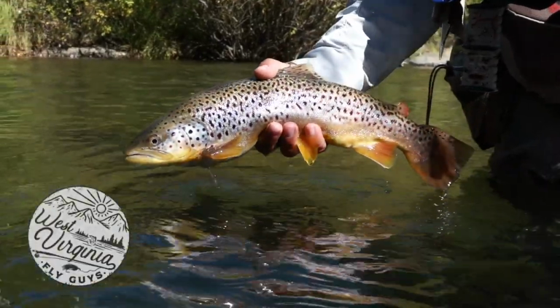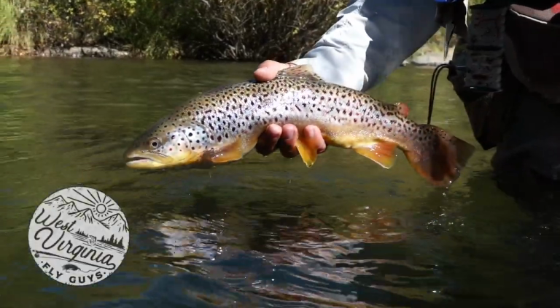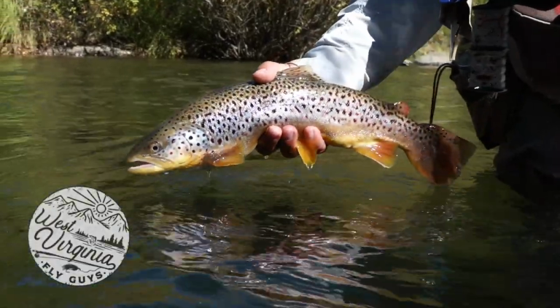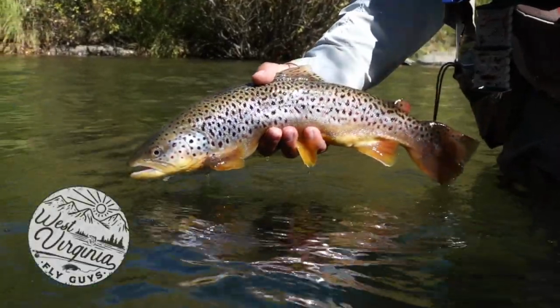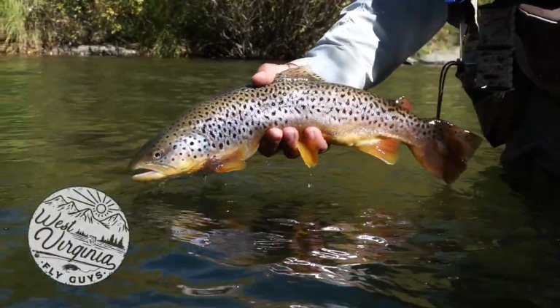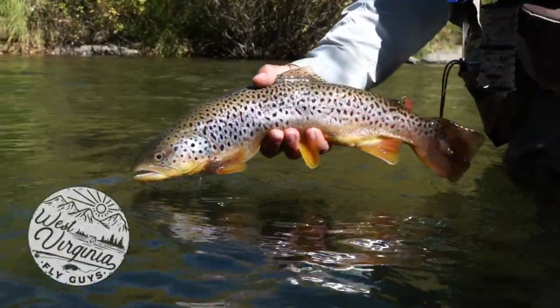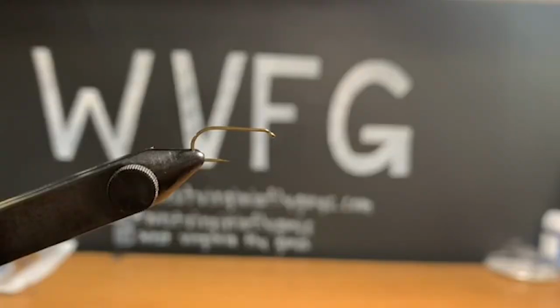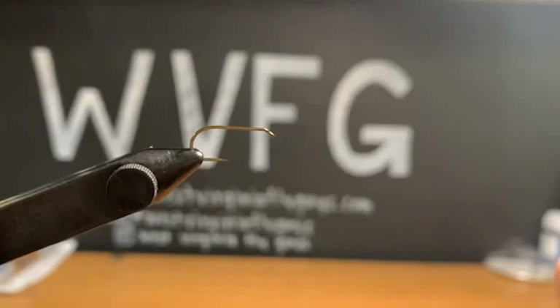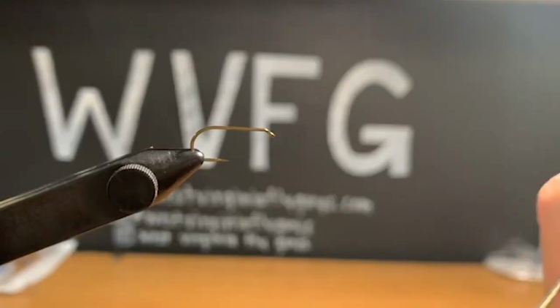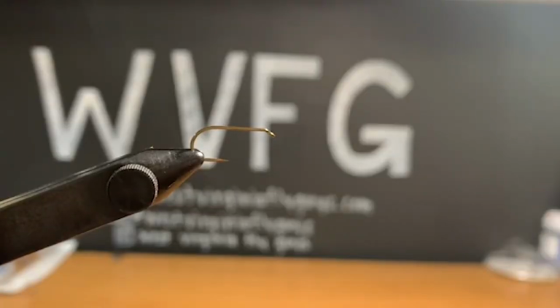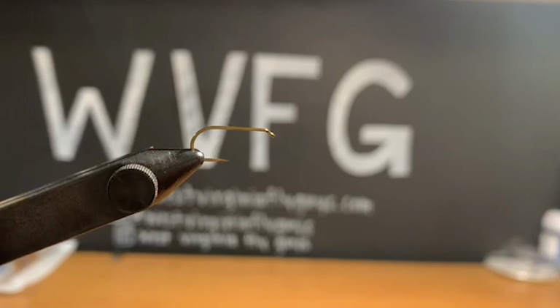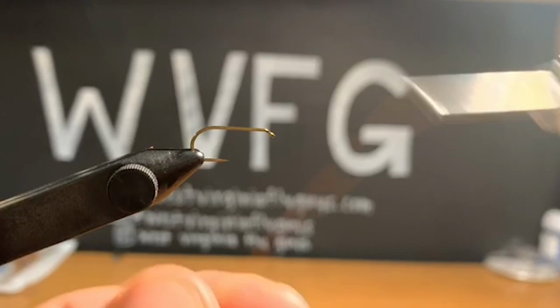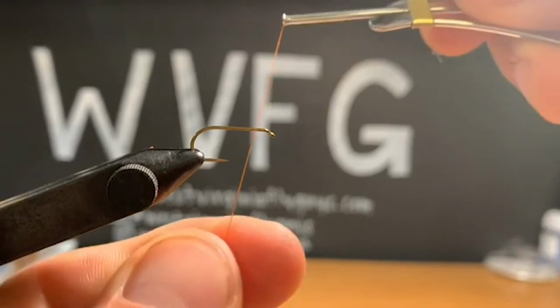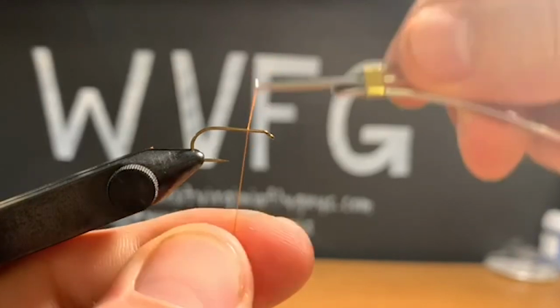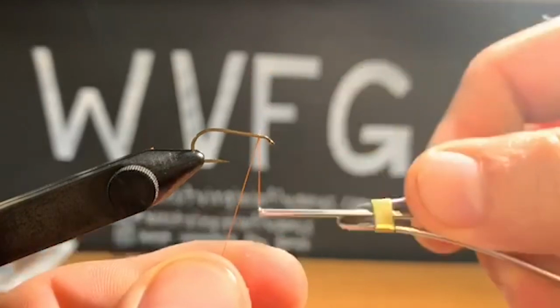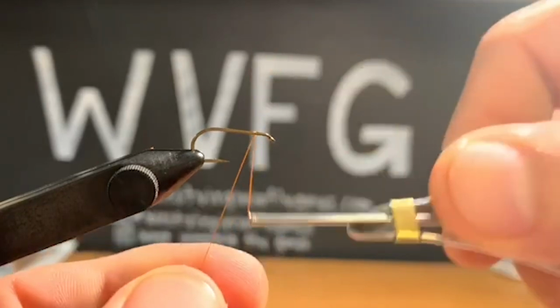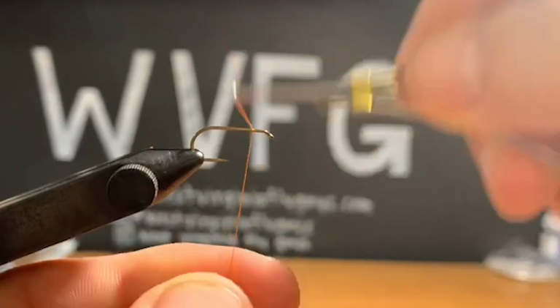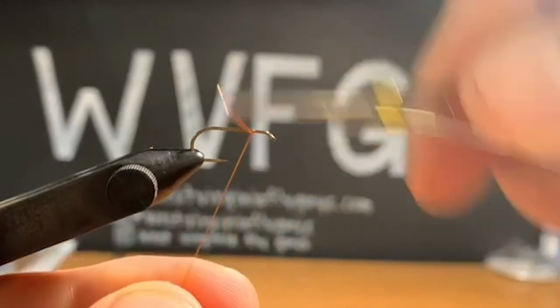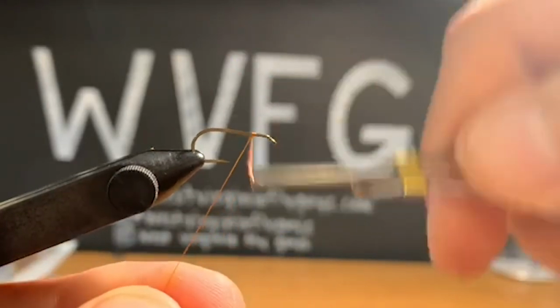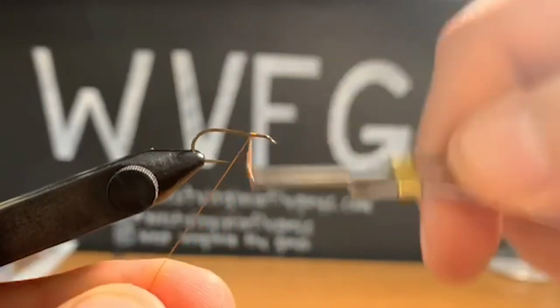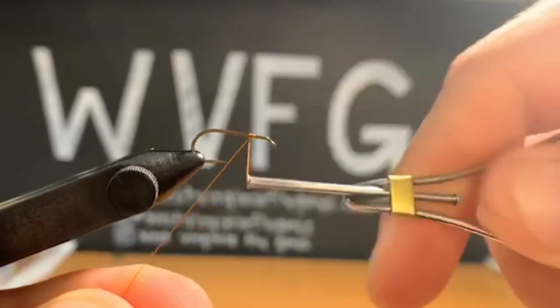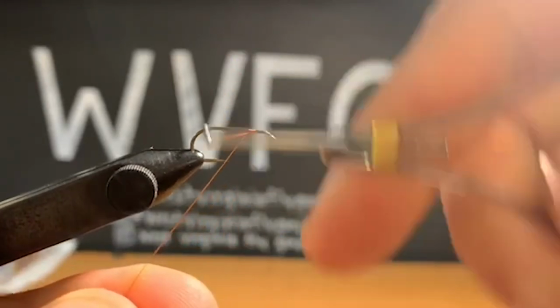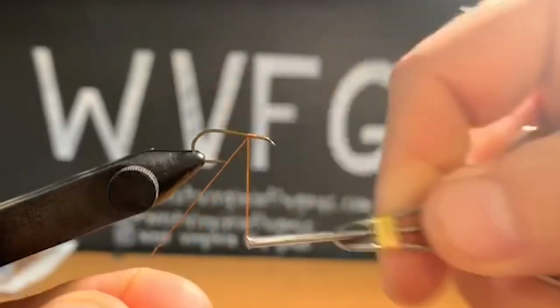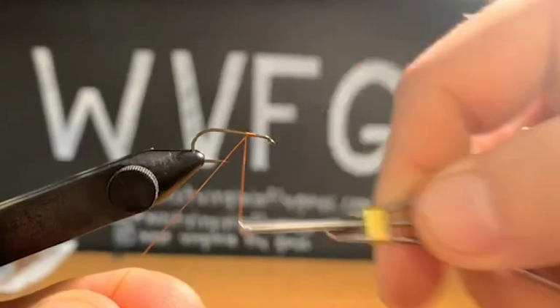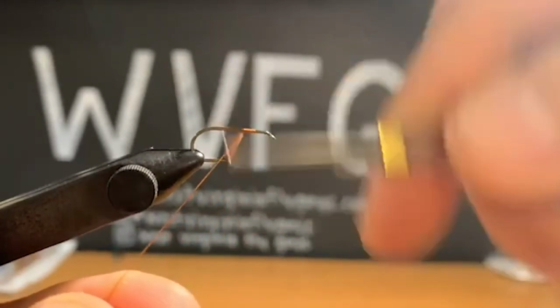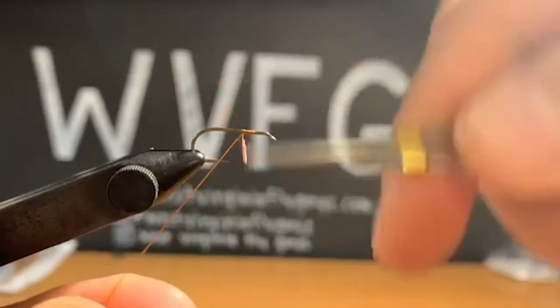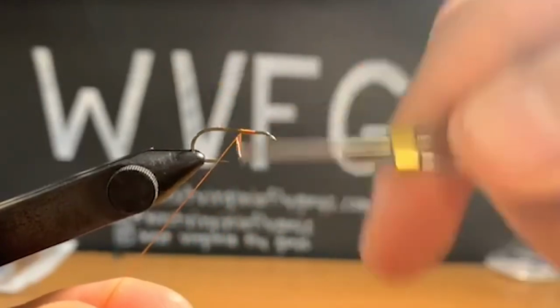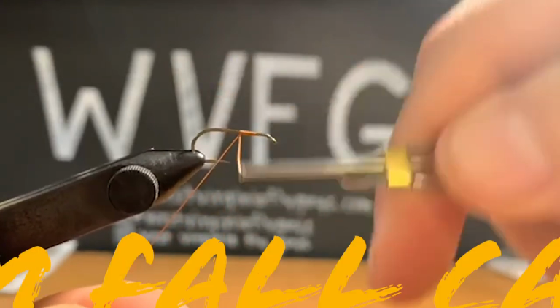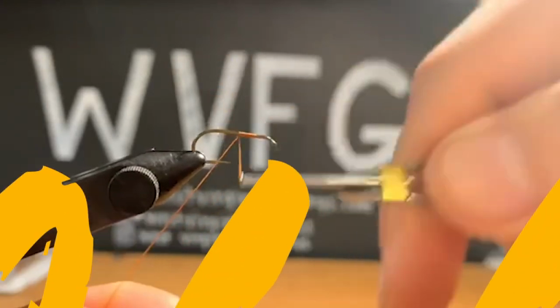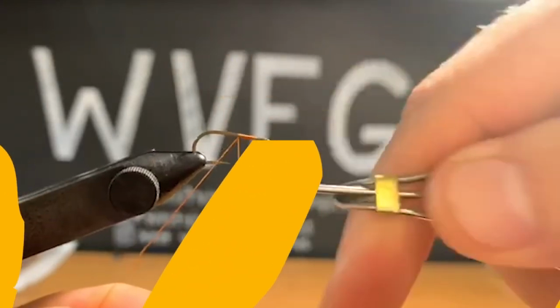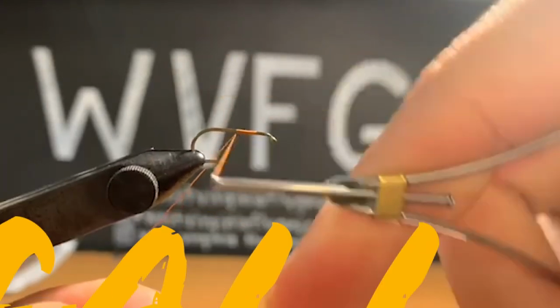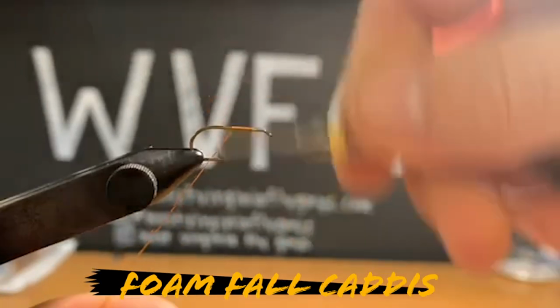Hey, this is Tyler Skidmore with Fly Rock Chronicles and West Virginia Fly Guys, and on this Fly Tying Friday we're going to be tying a foam fall caddis.